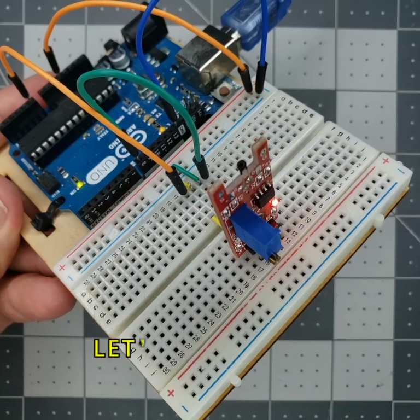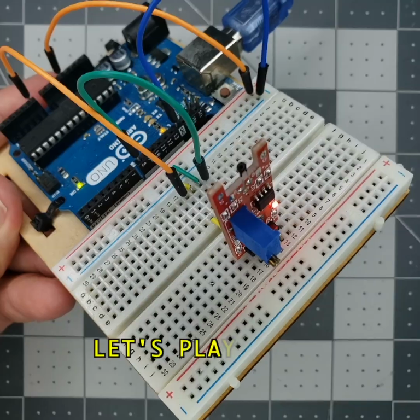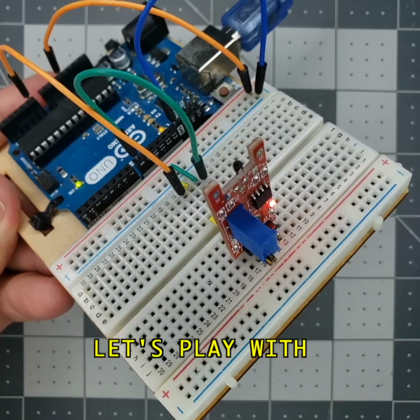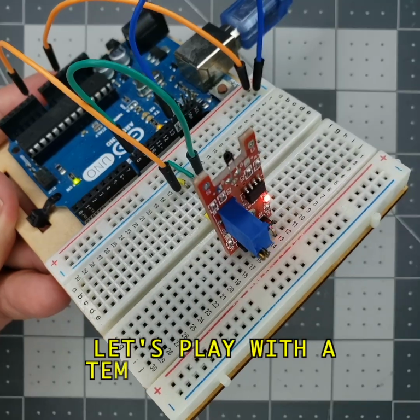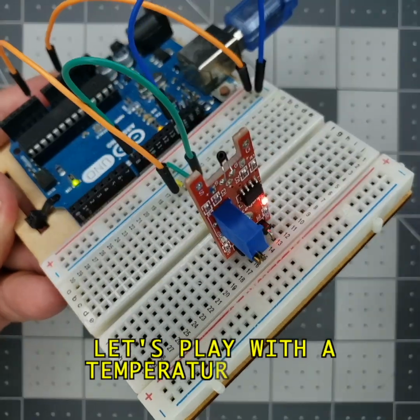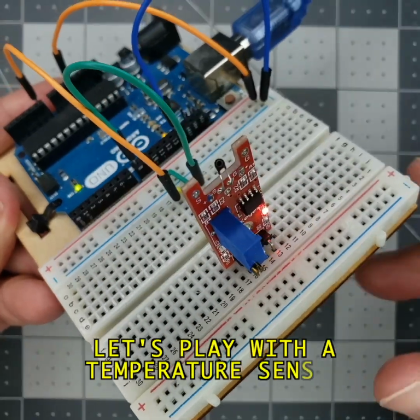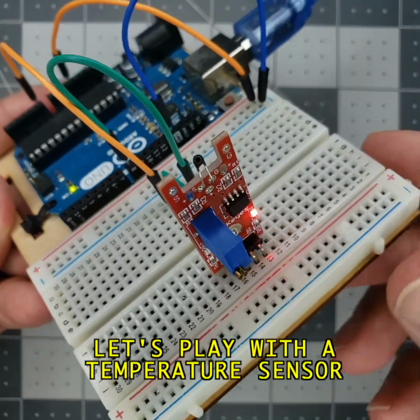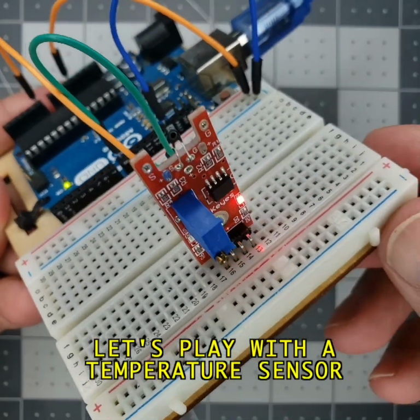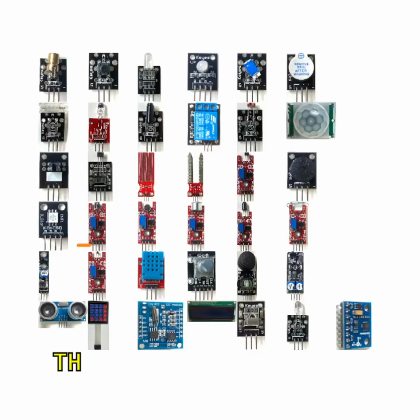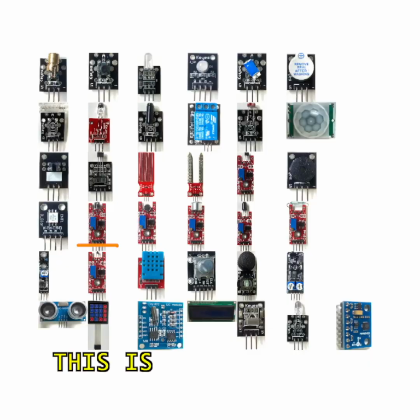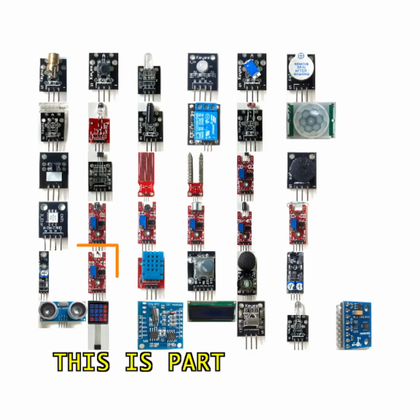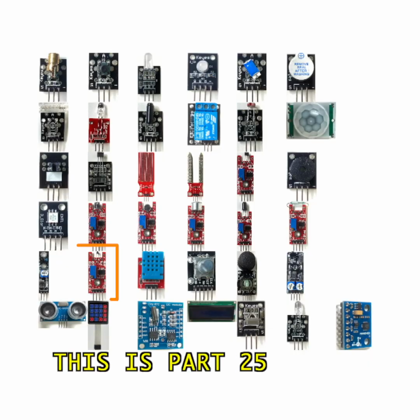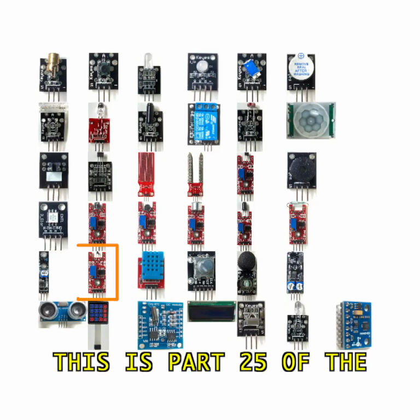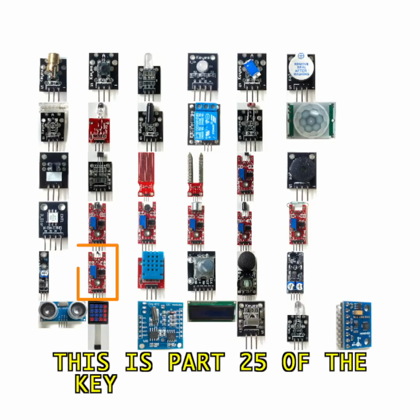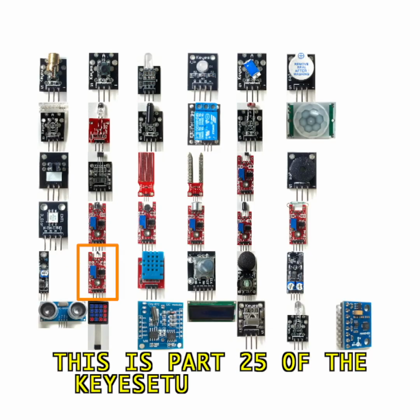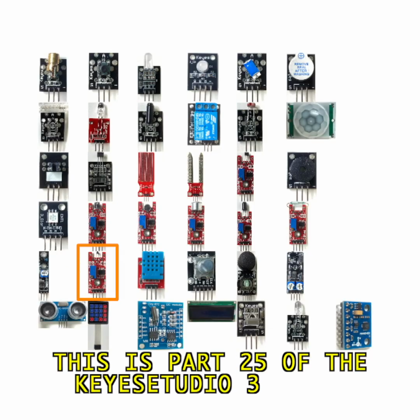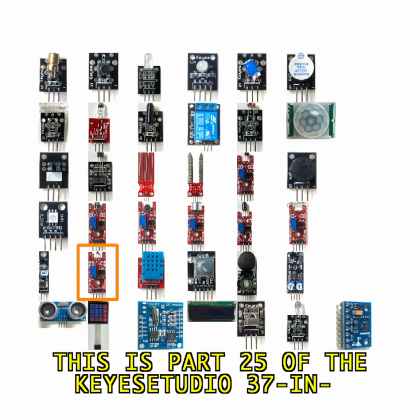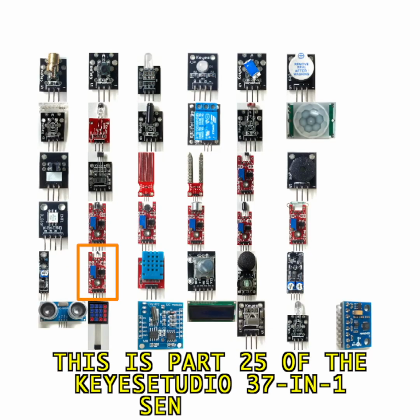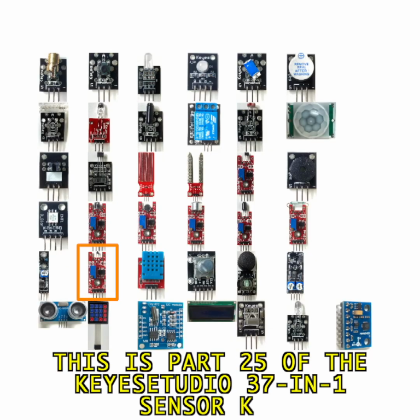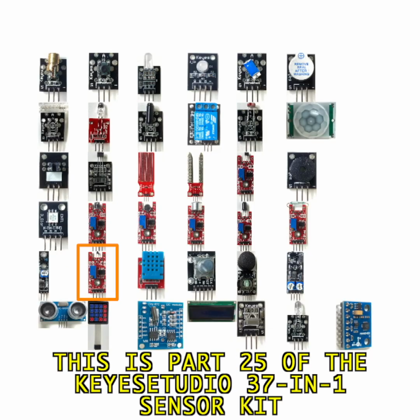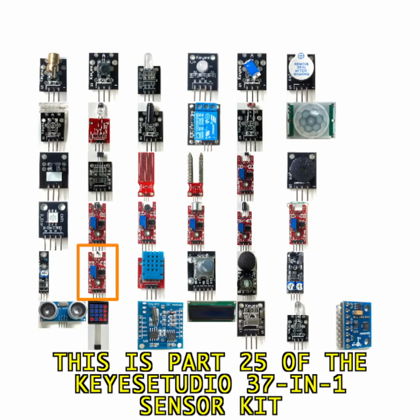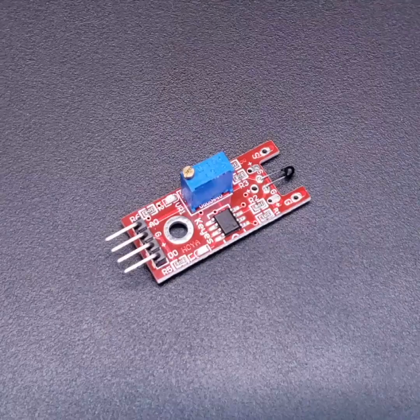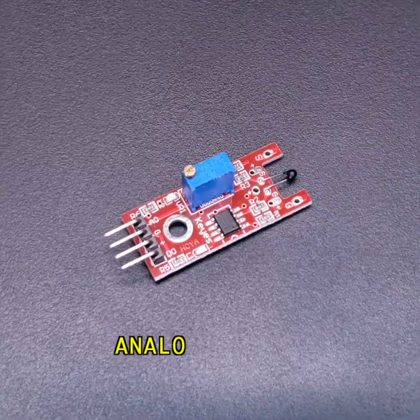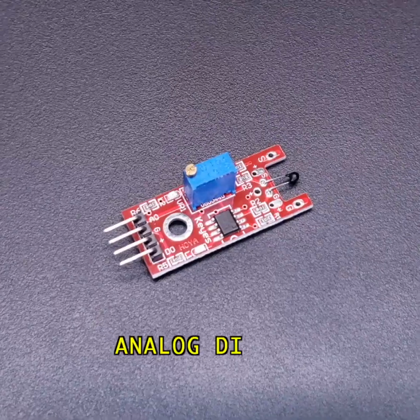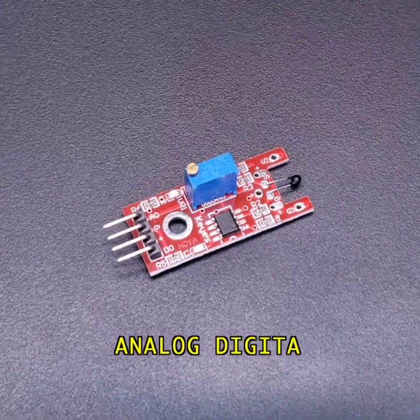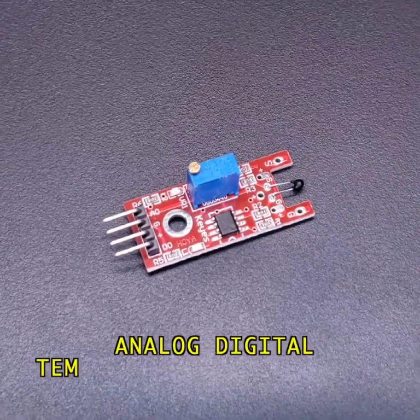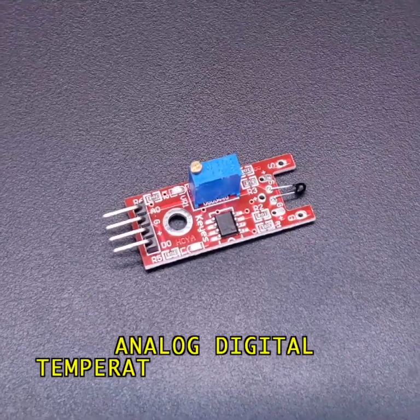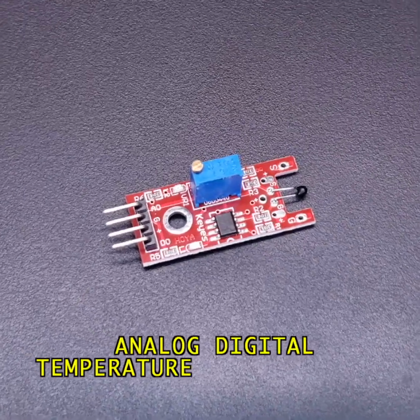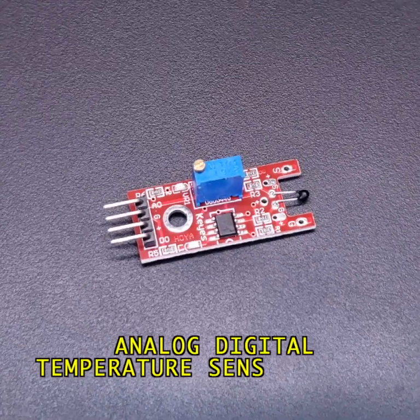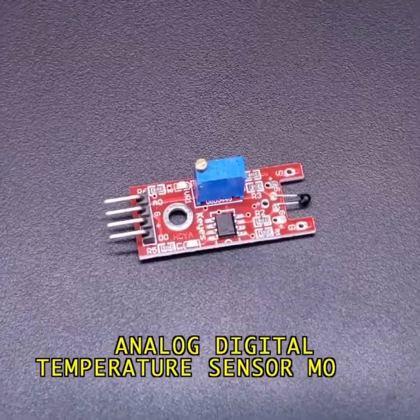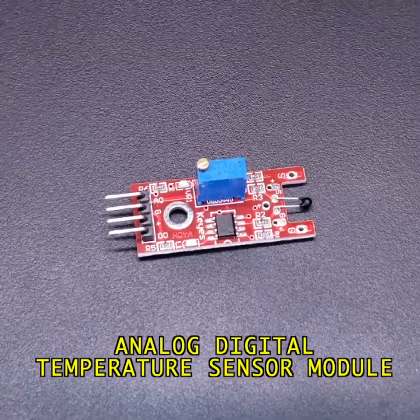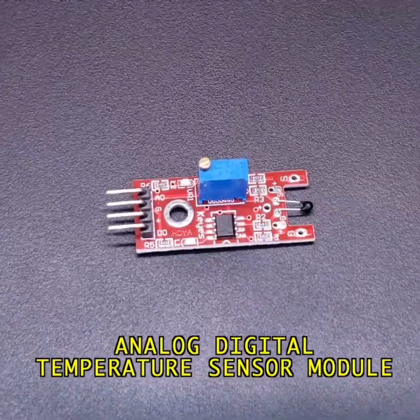Let's play with the temperature sensor. This is part 25 of the Key Studio 3701 sensor kit, the analog digital temperature sensor module.